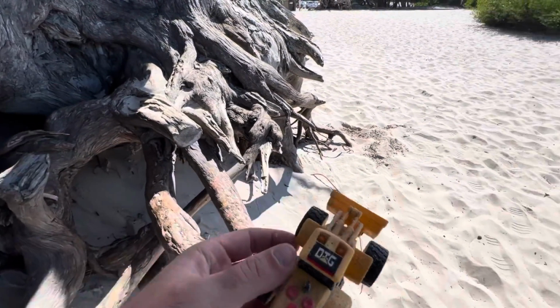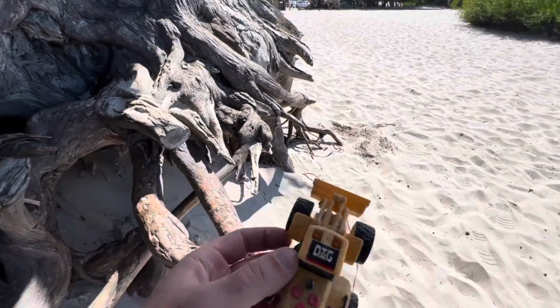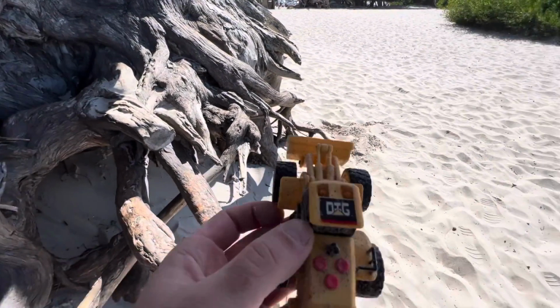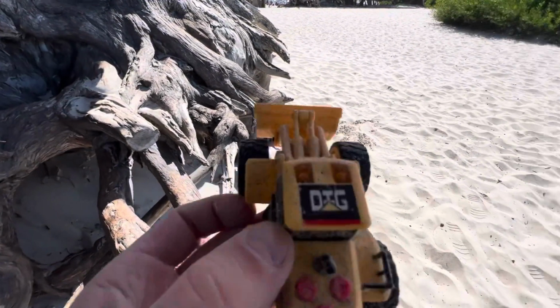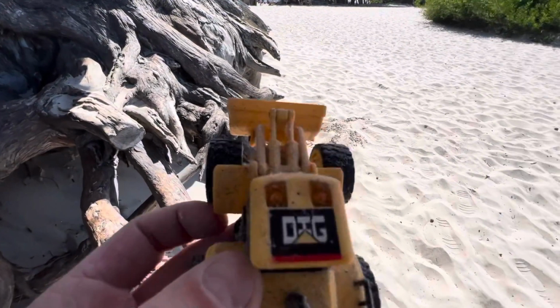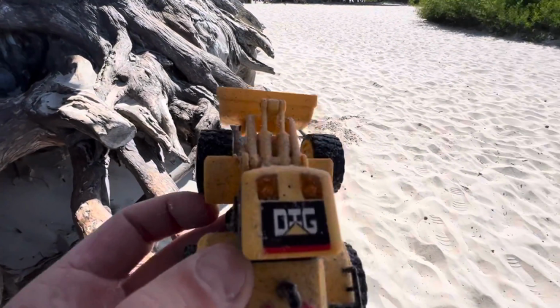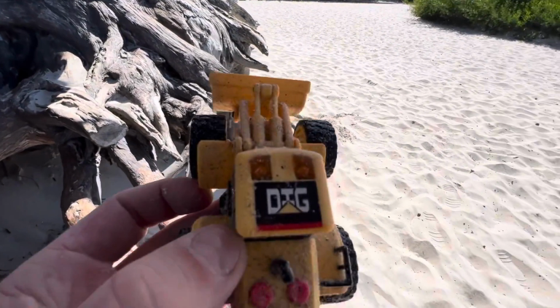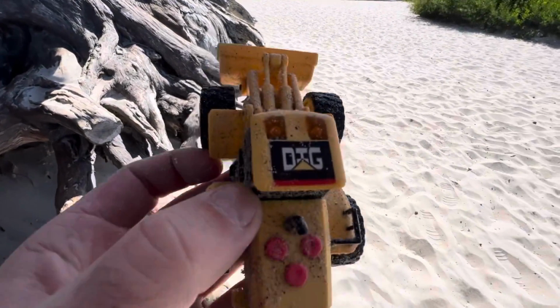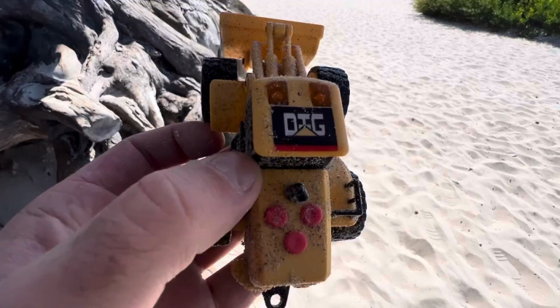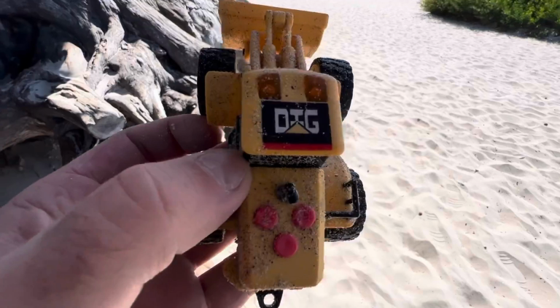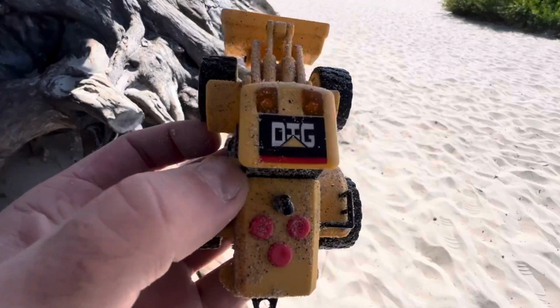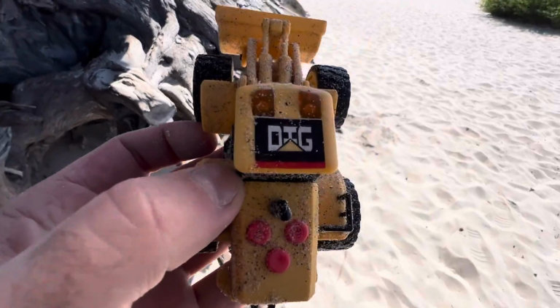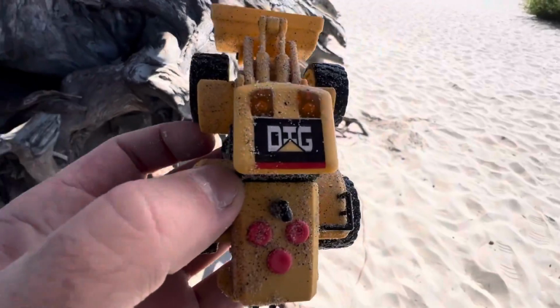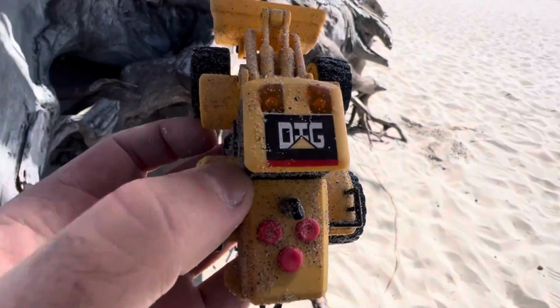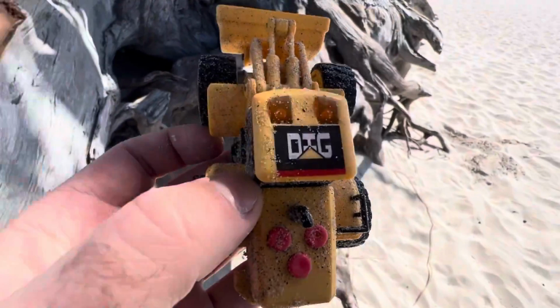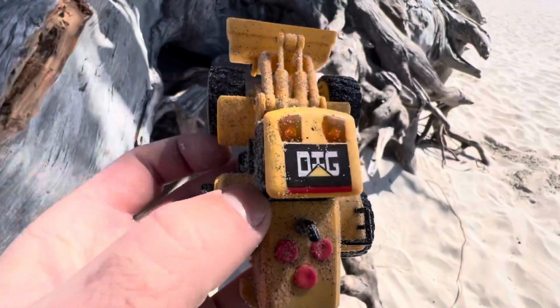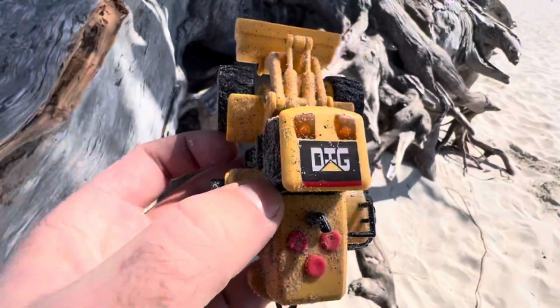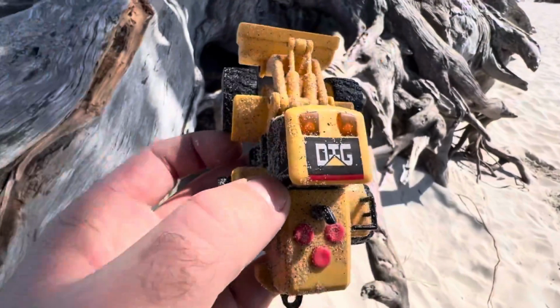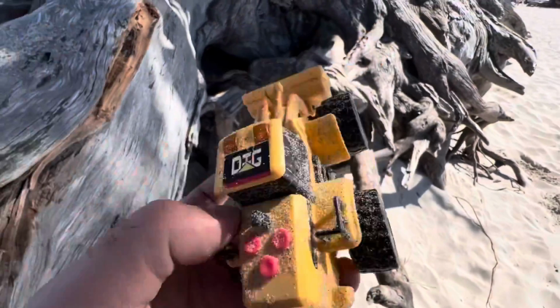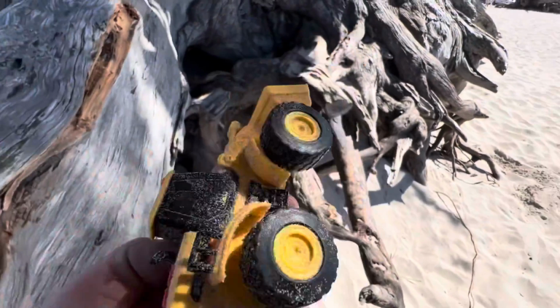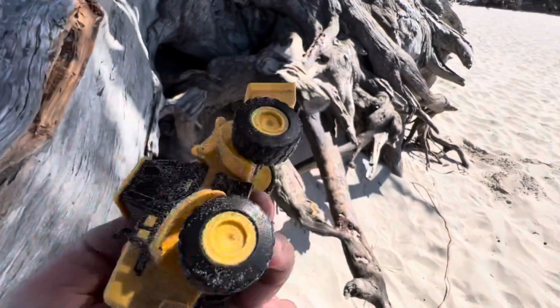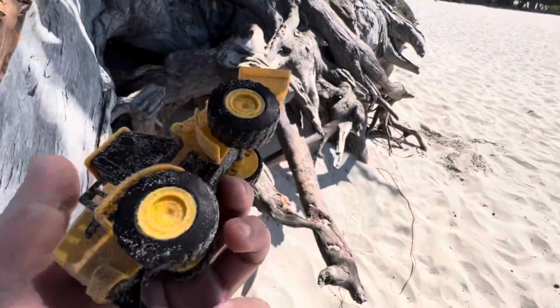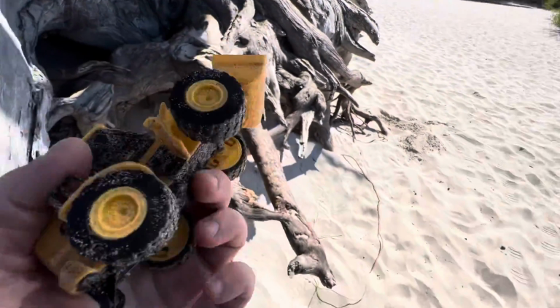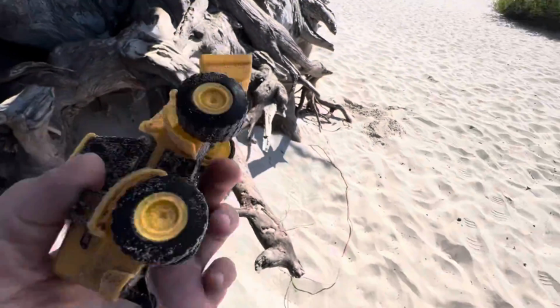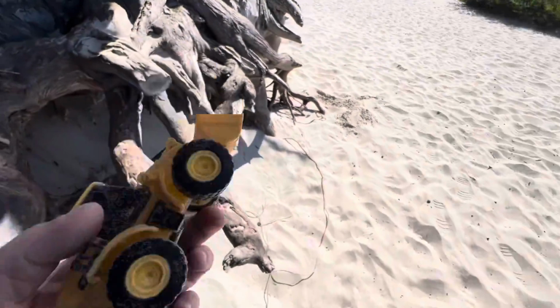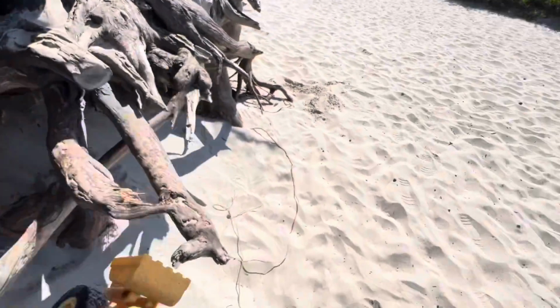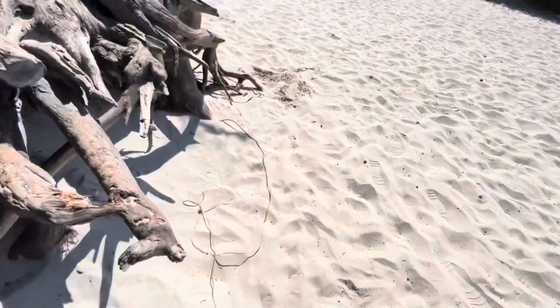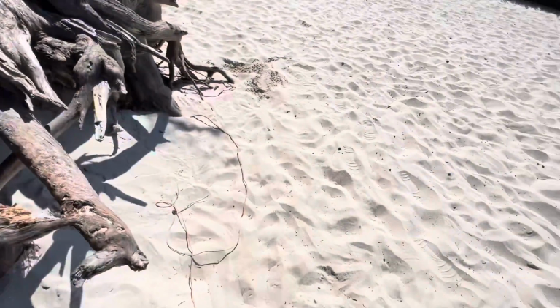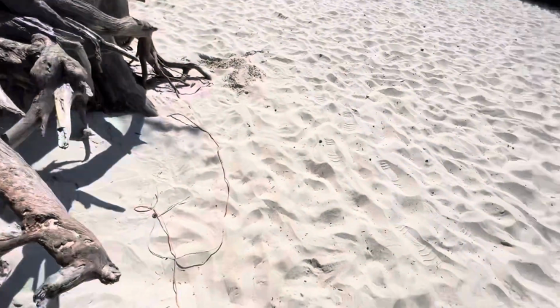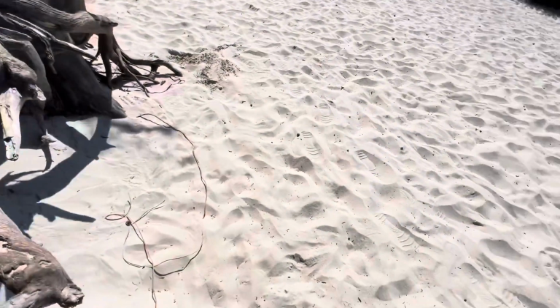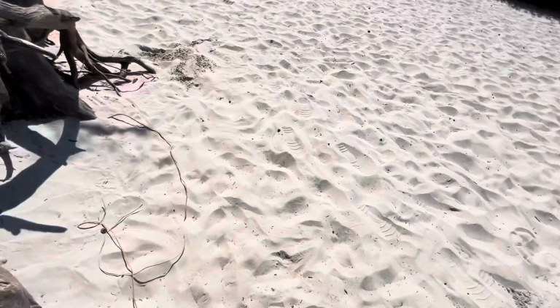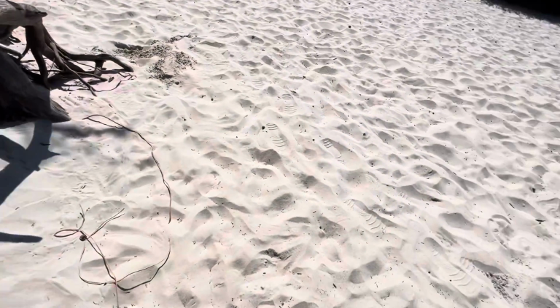Oh, it says 'dig' on it too. Yeah, we out here, you see it.